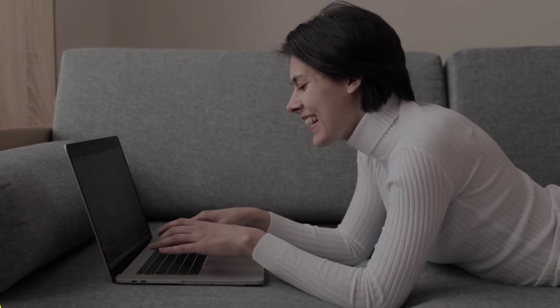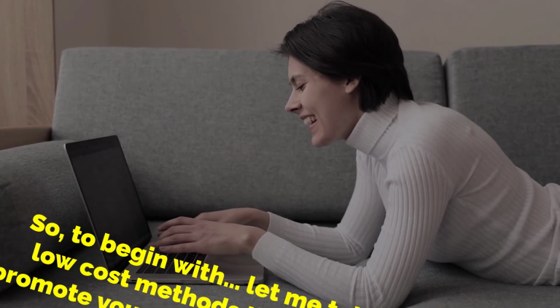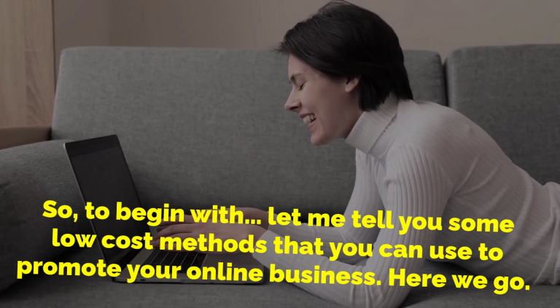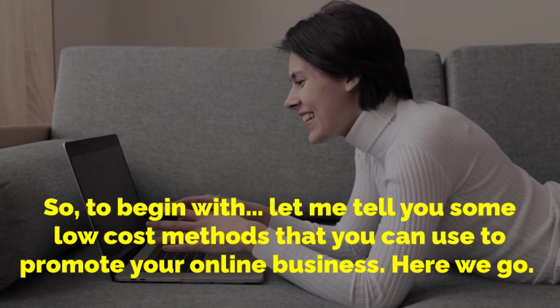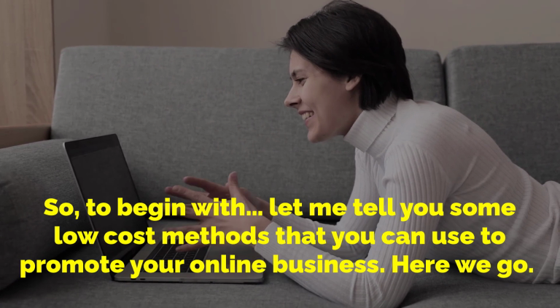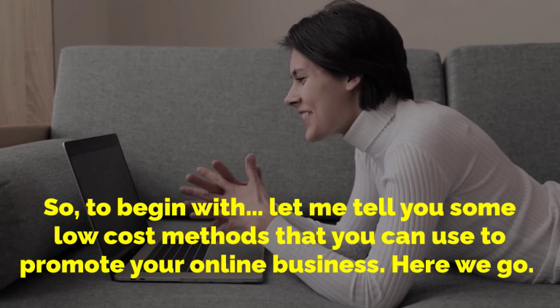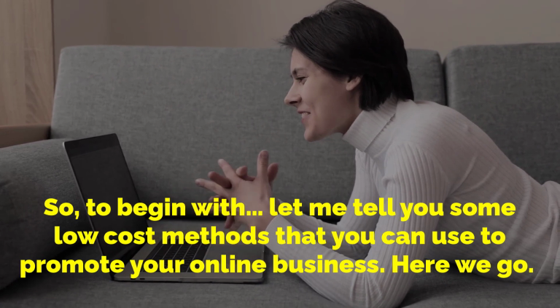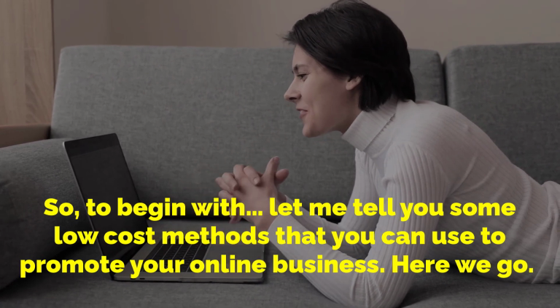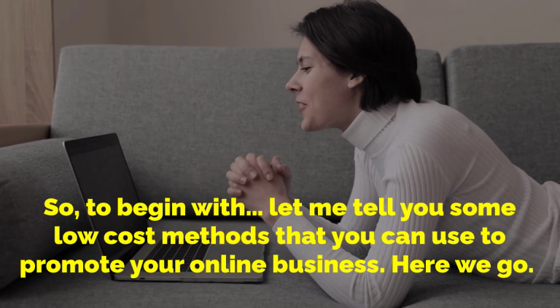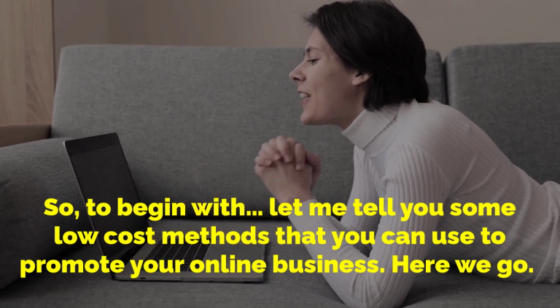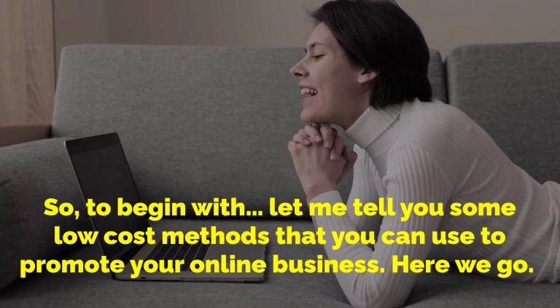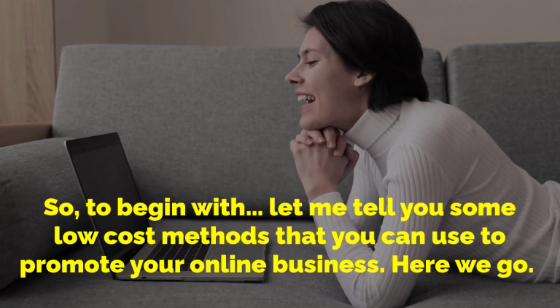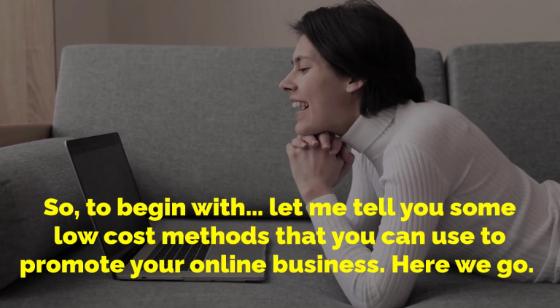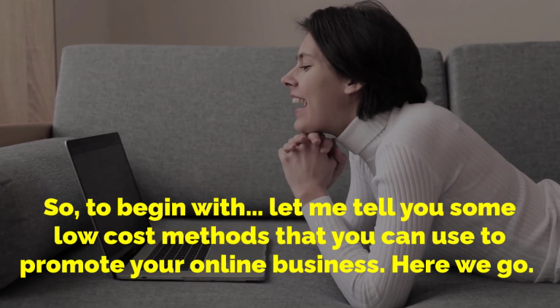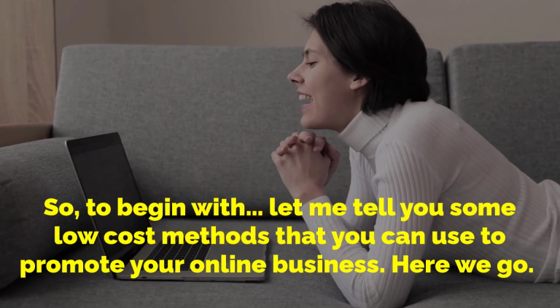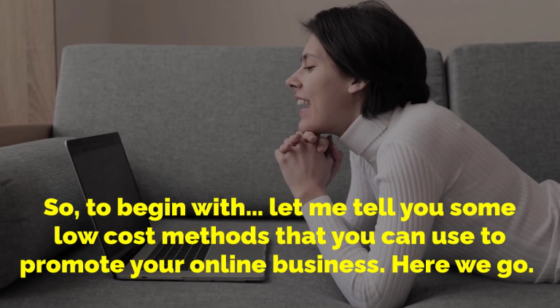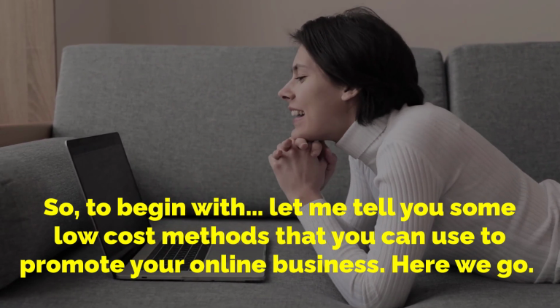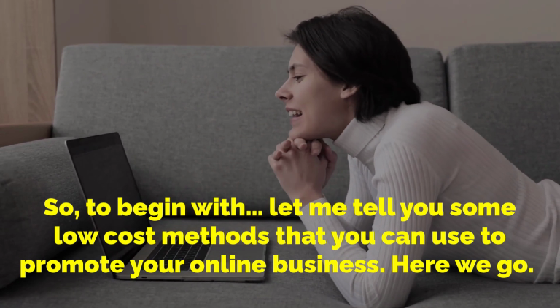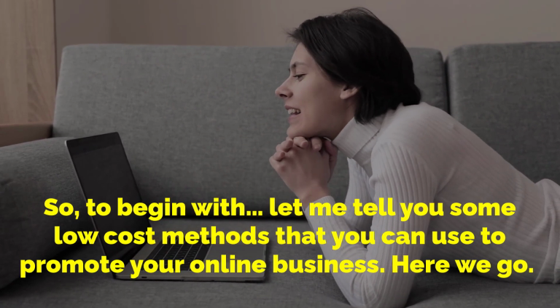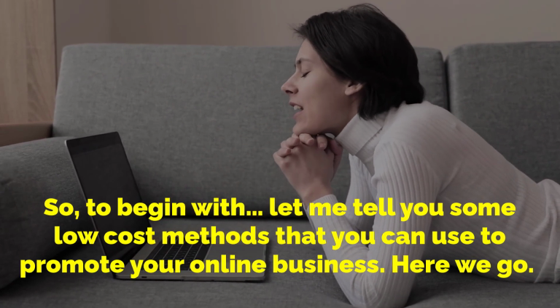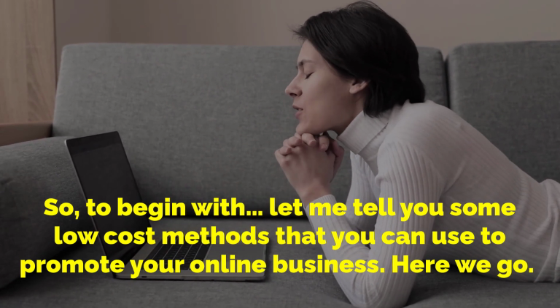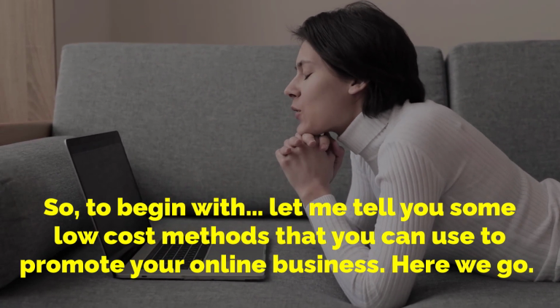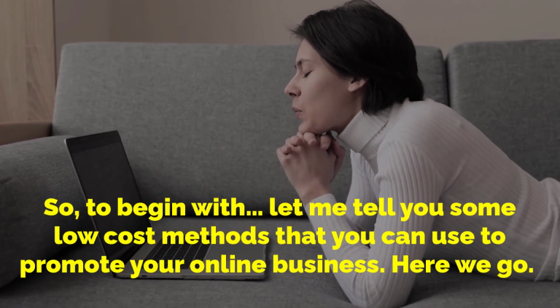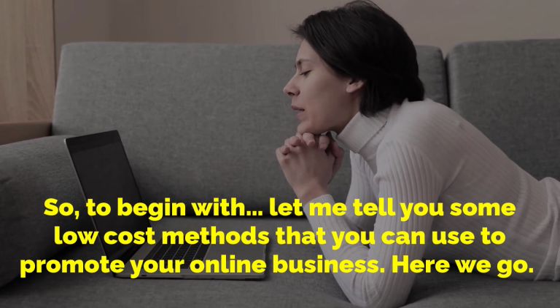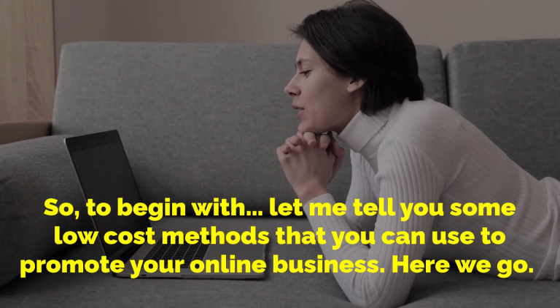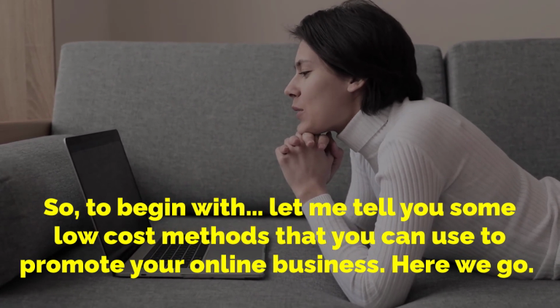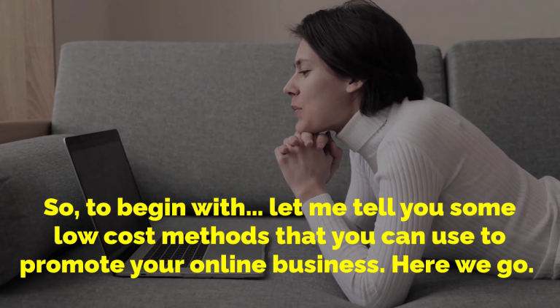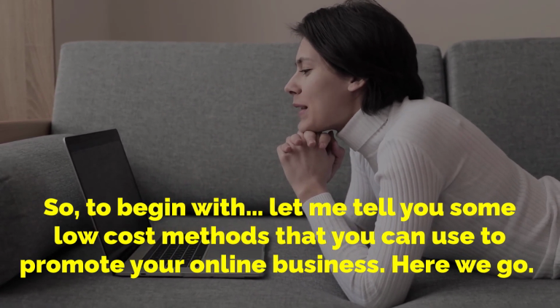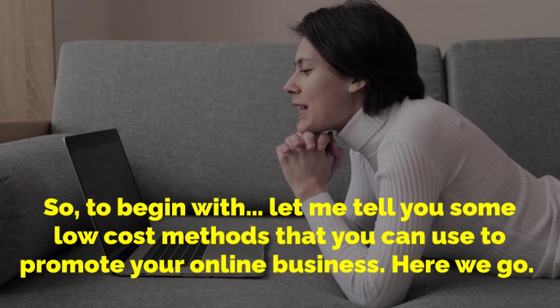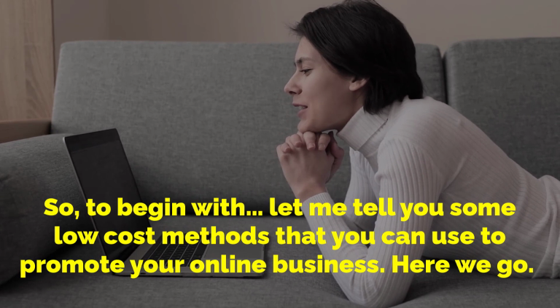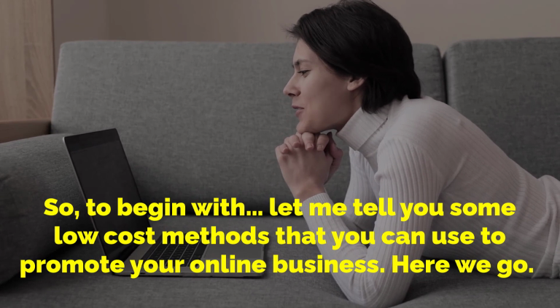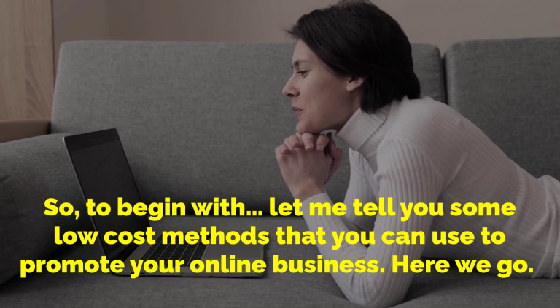To begin with, let me tell you some low-cost methods that you can use to promote your online business.